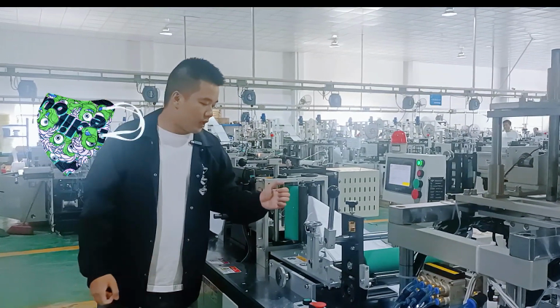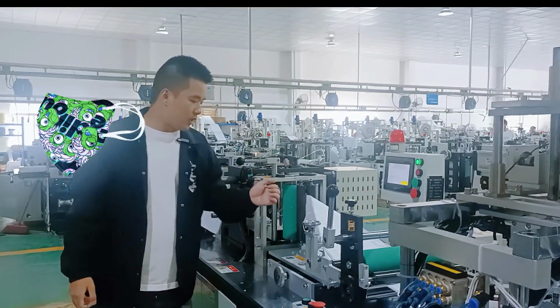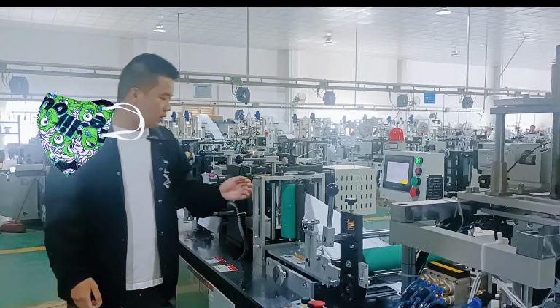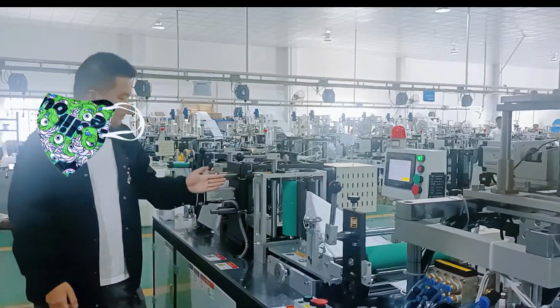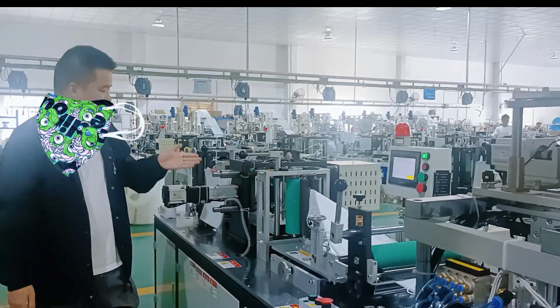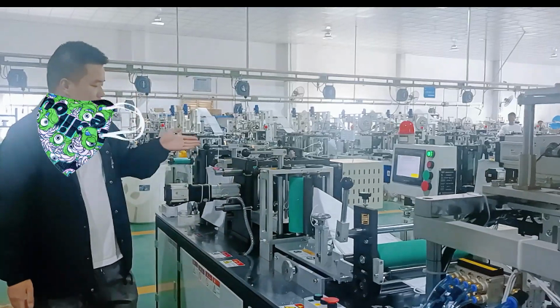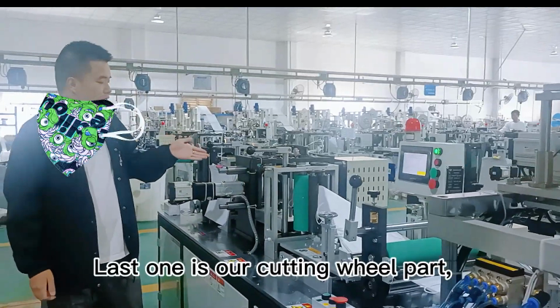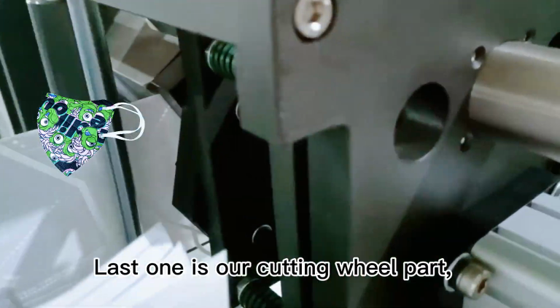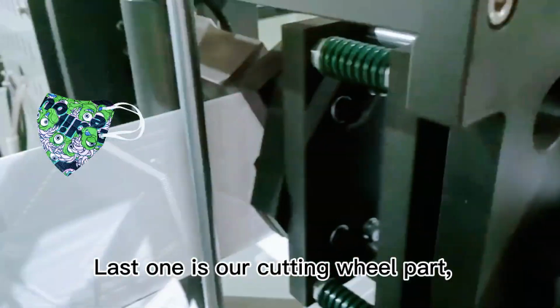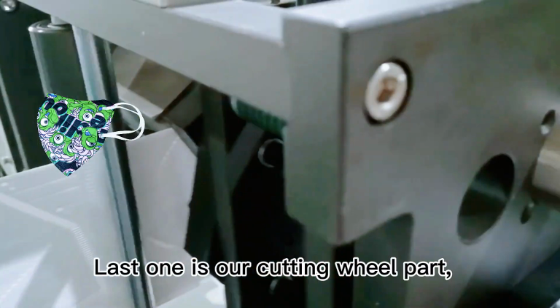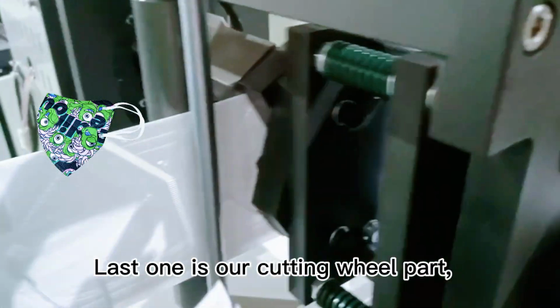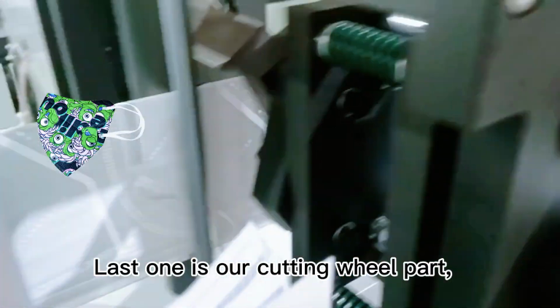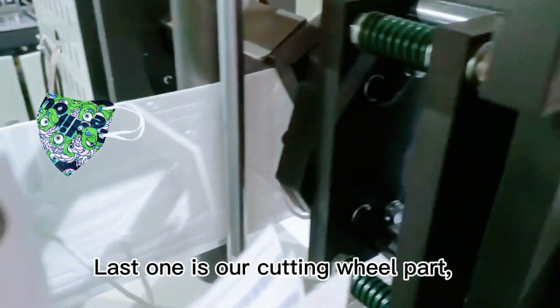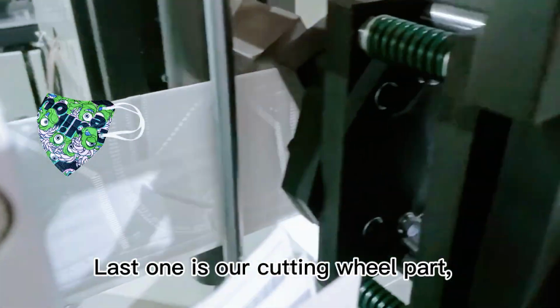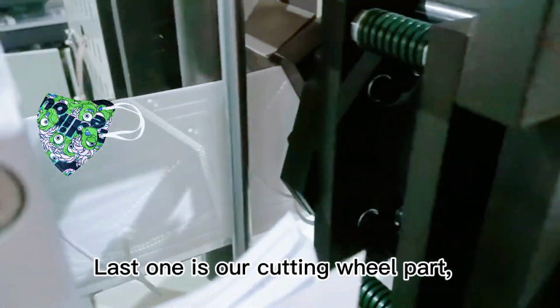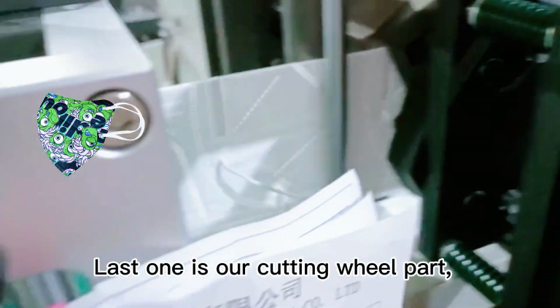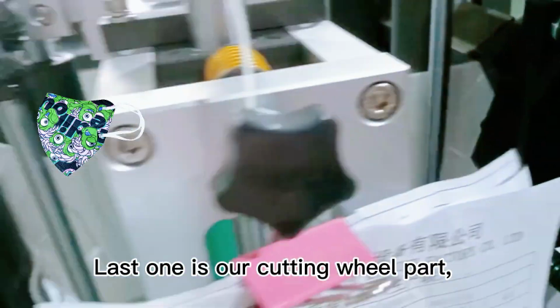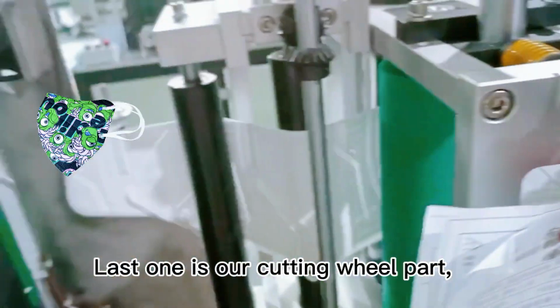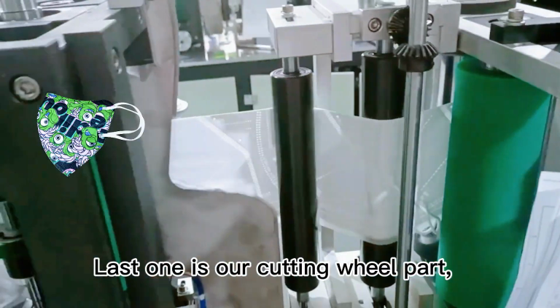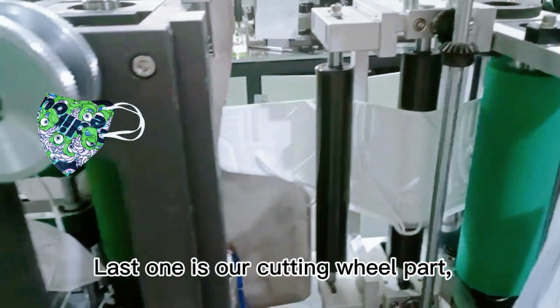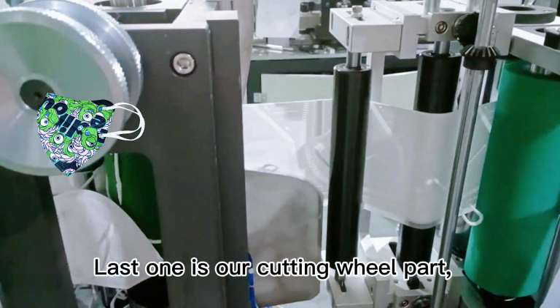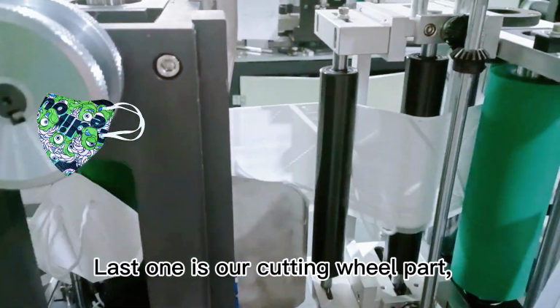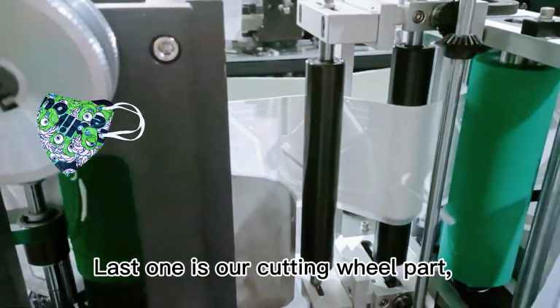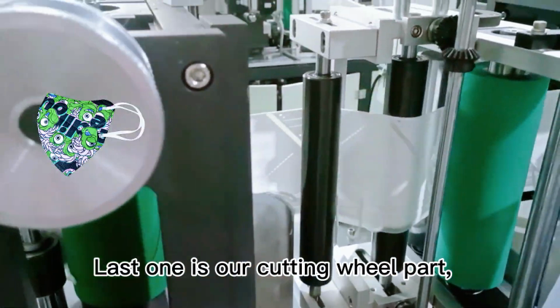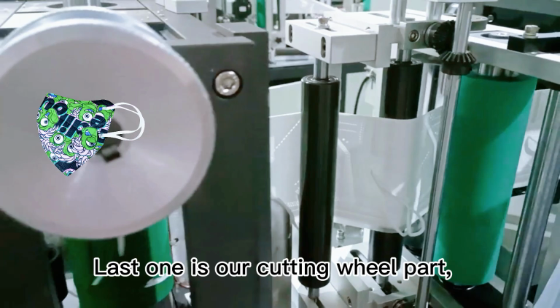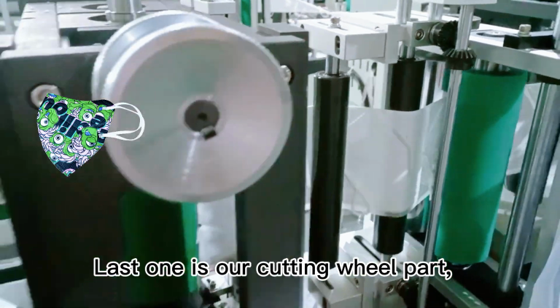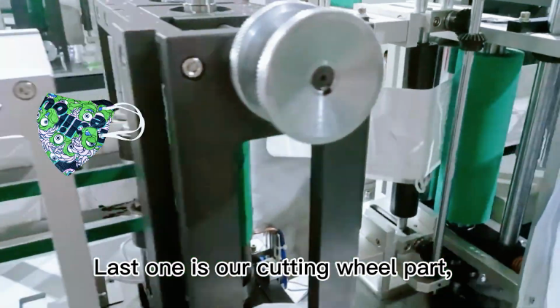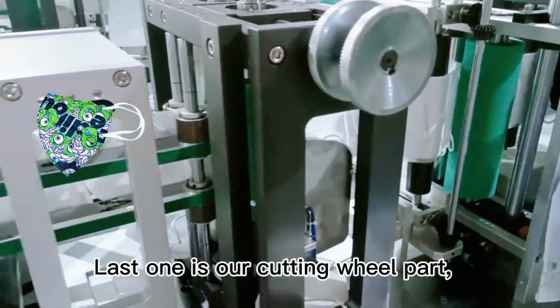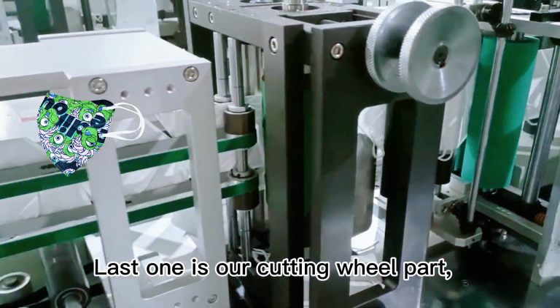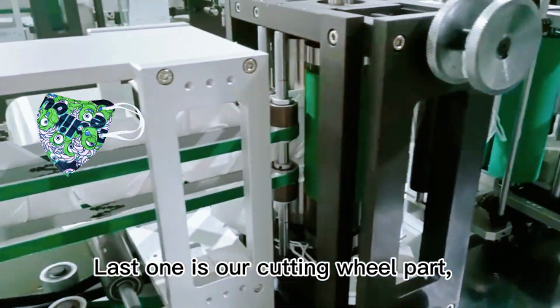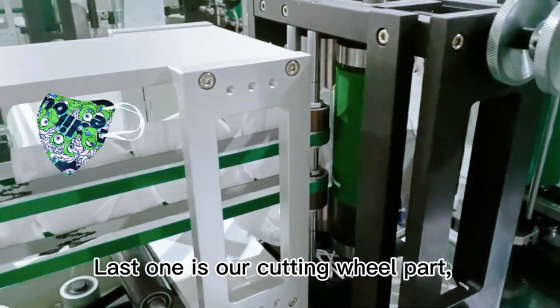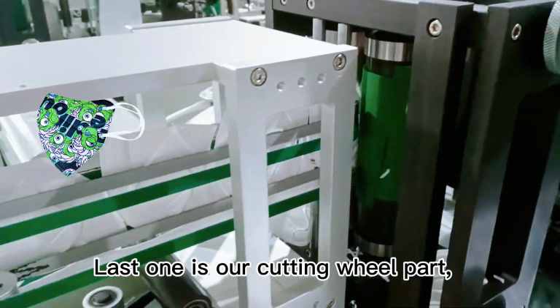This part is our cutting wire part. And this is our folding forming machine.